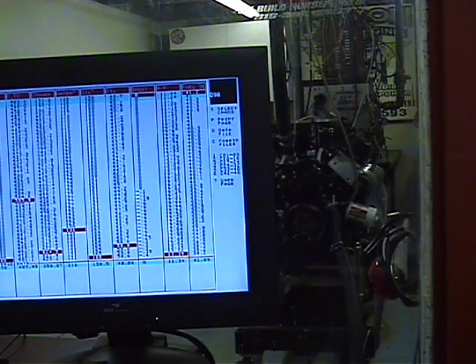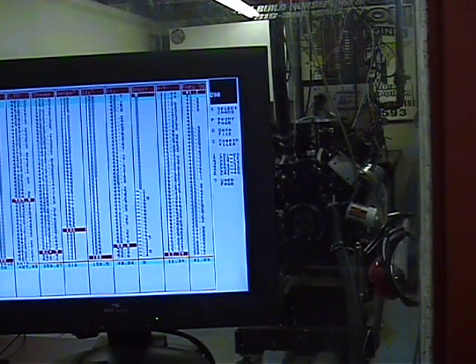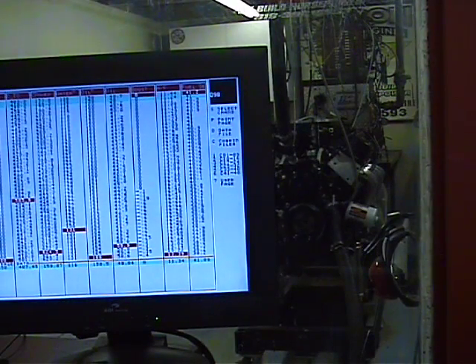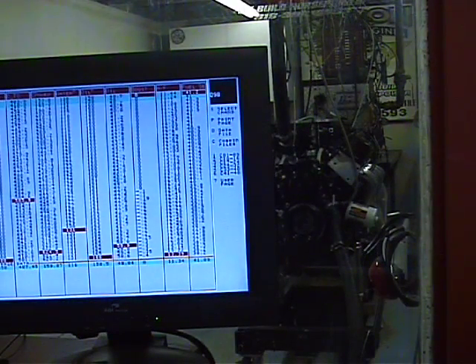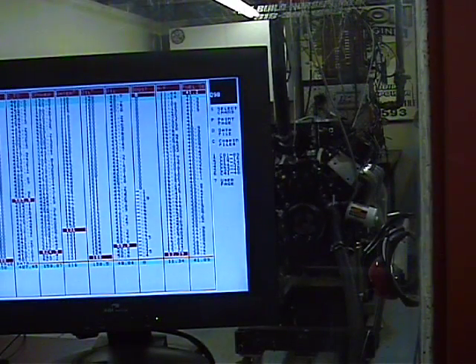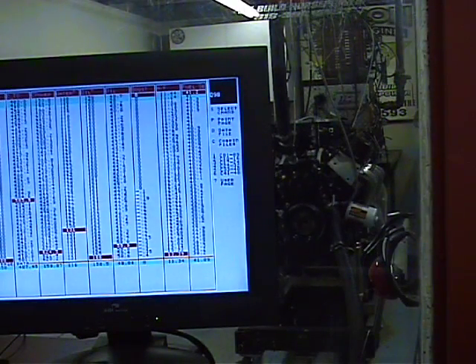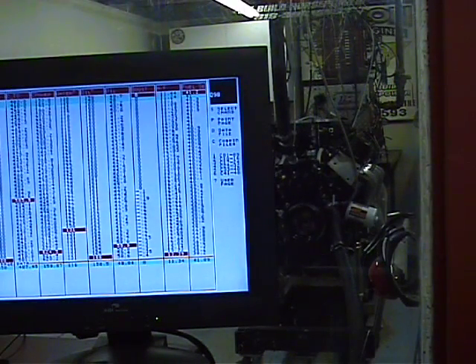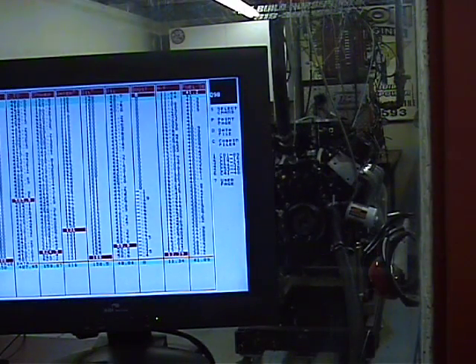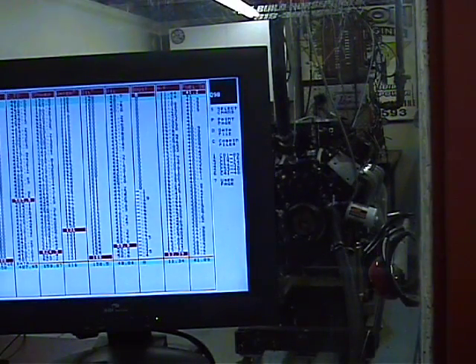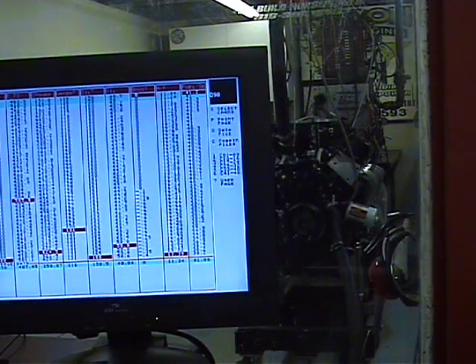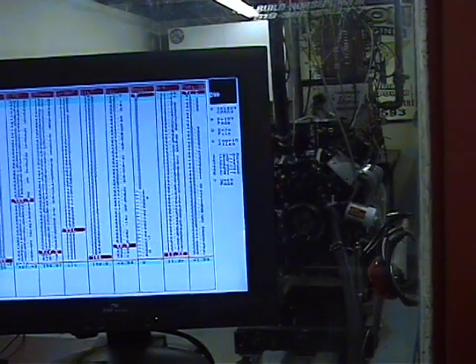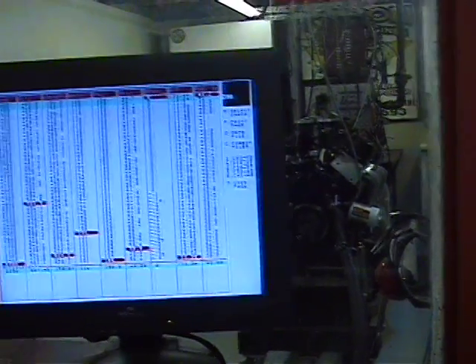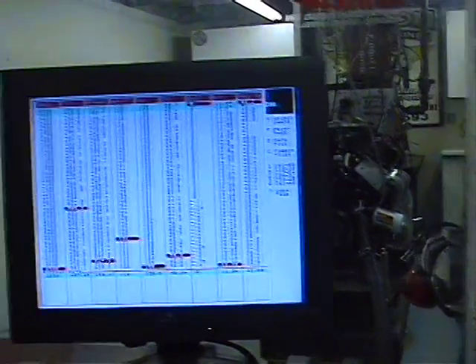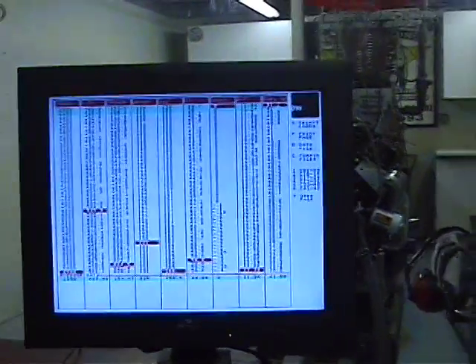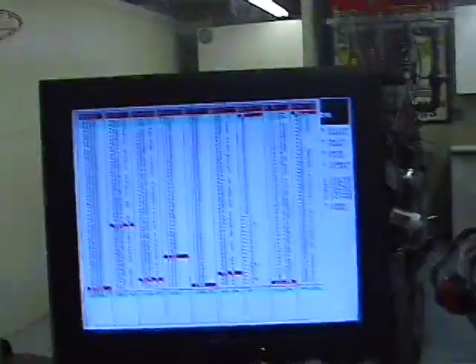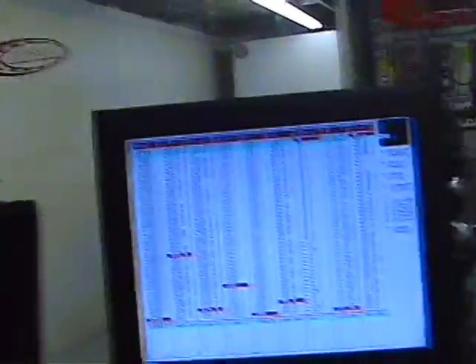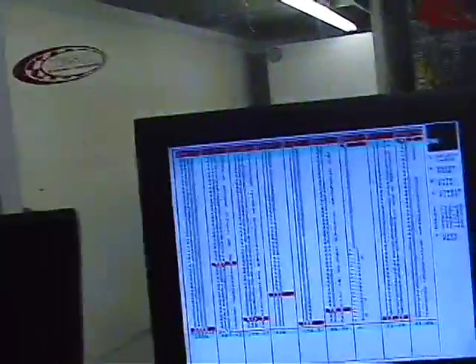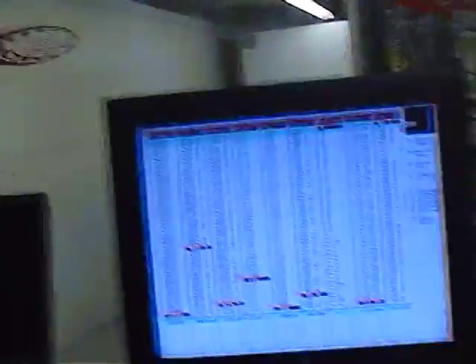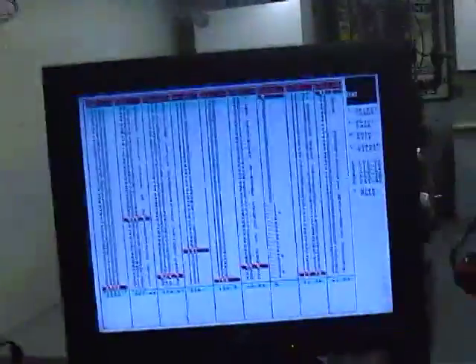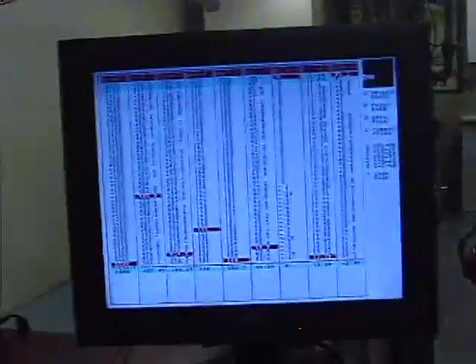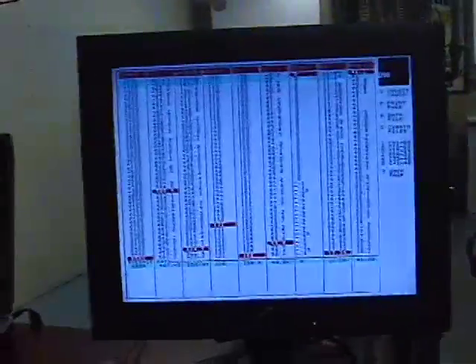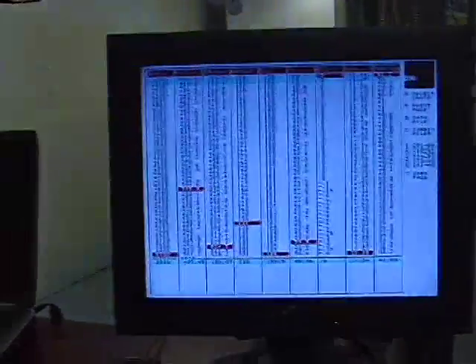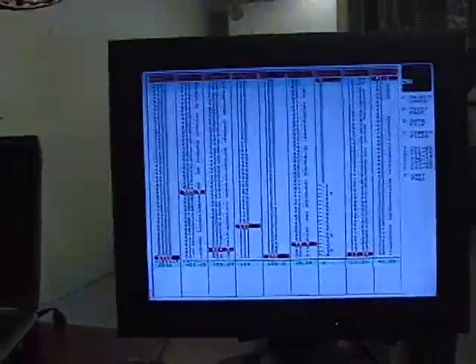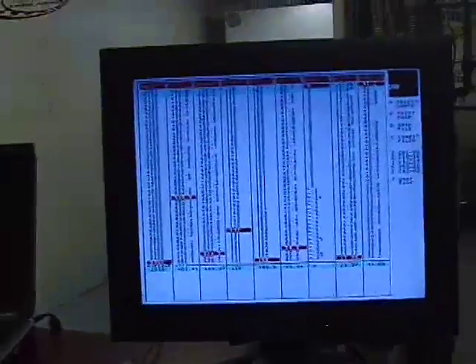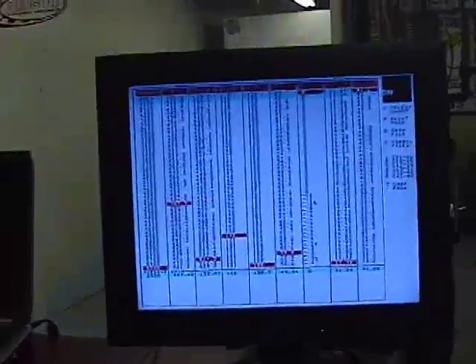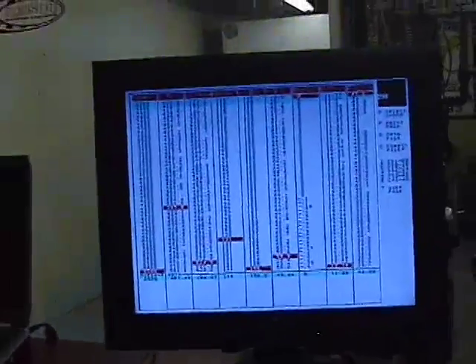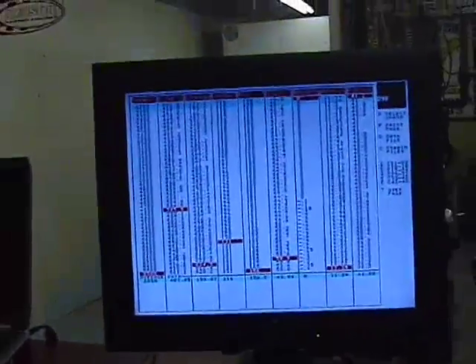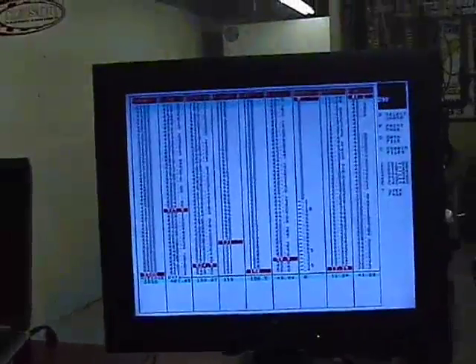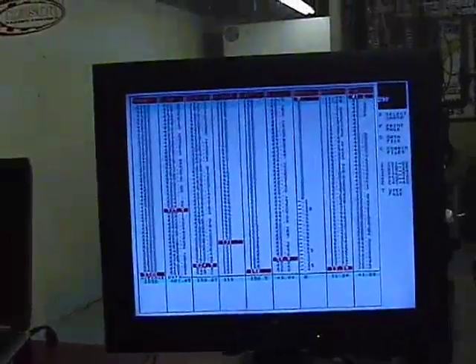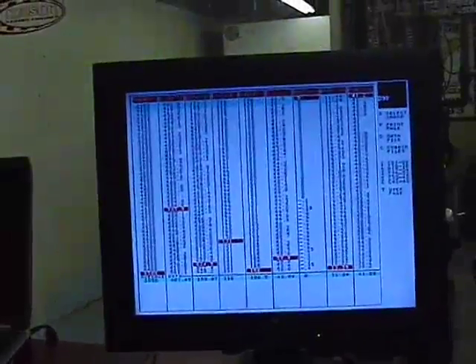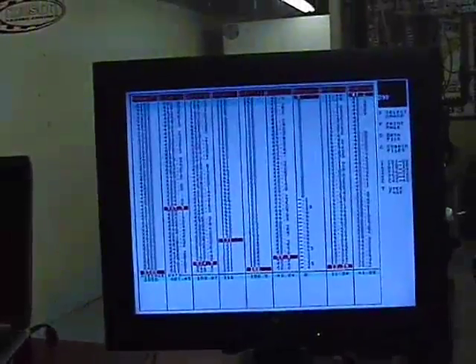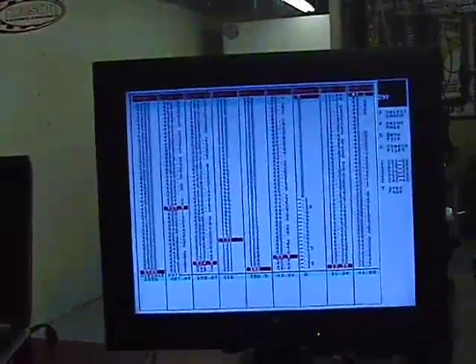403 foot-pounds at 2000 RPM. Not a bad deal at all. You get the best of both worlds.